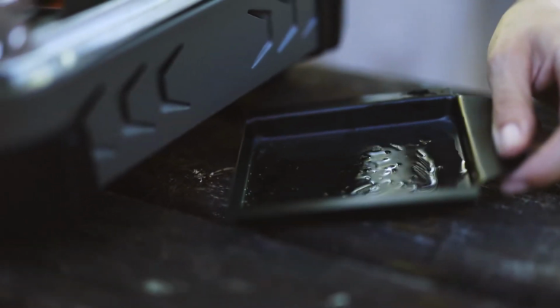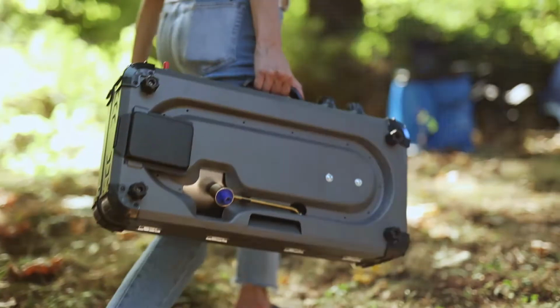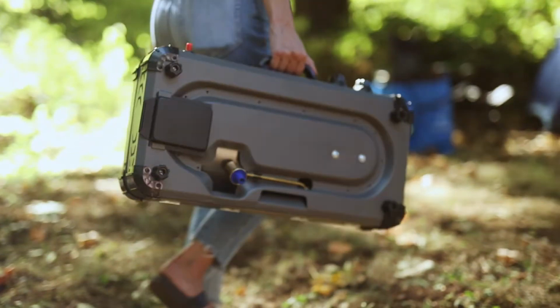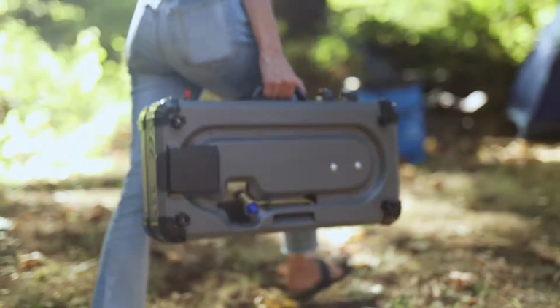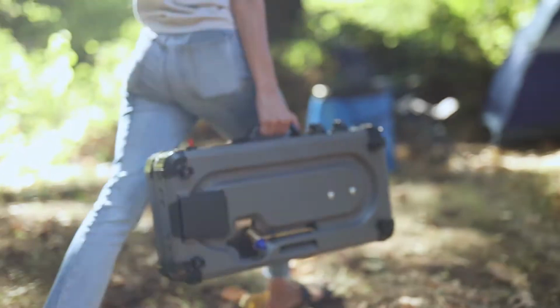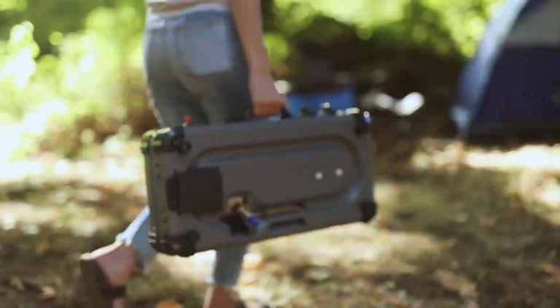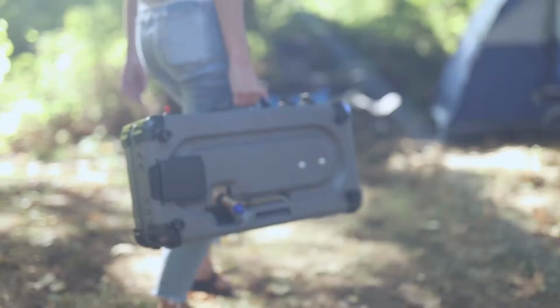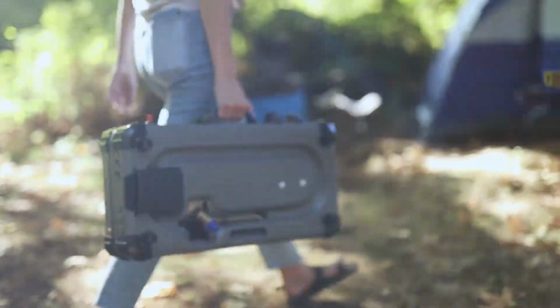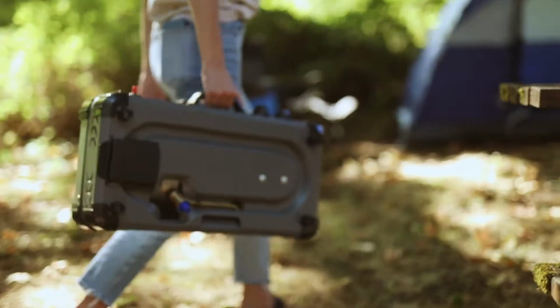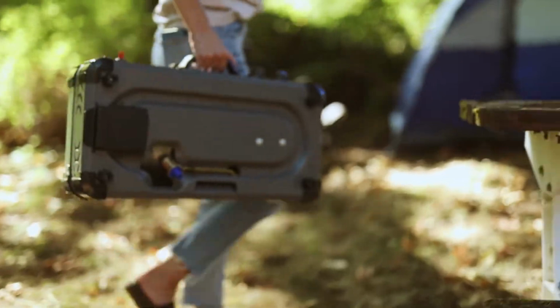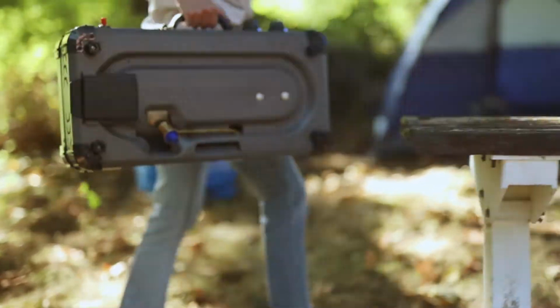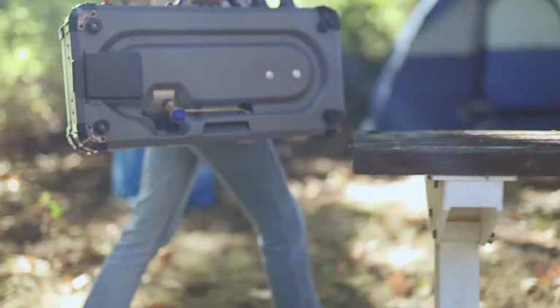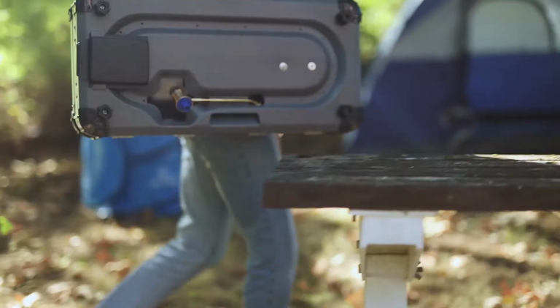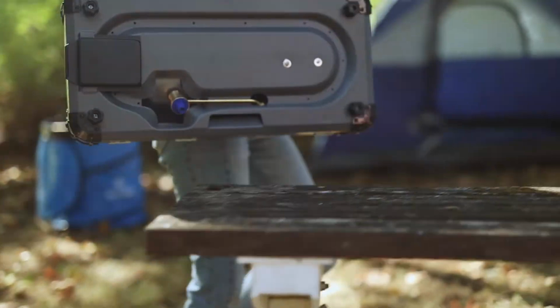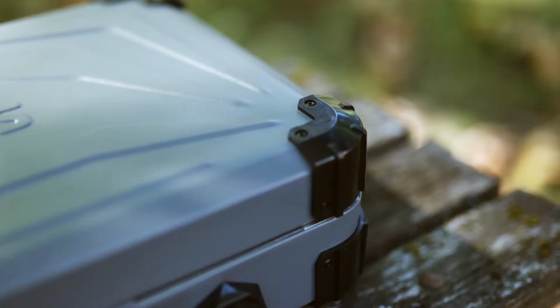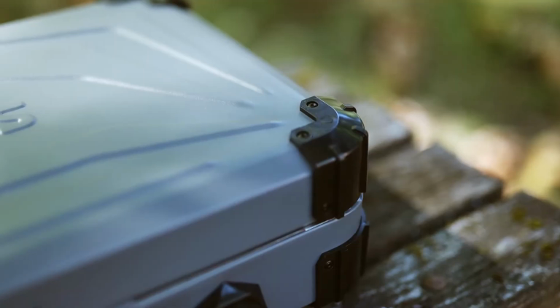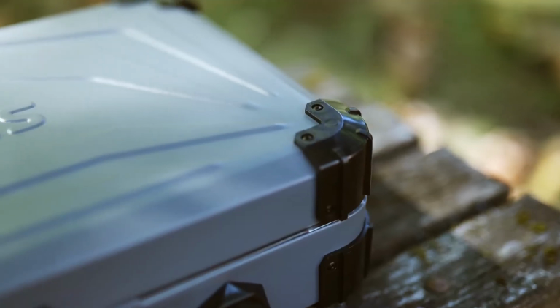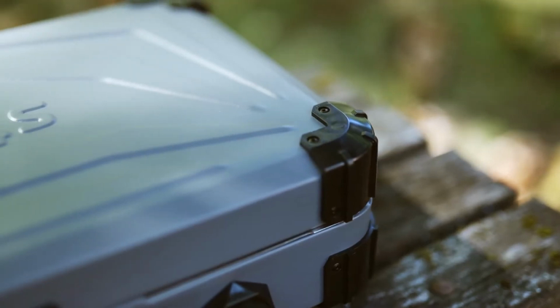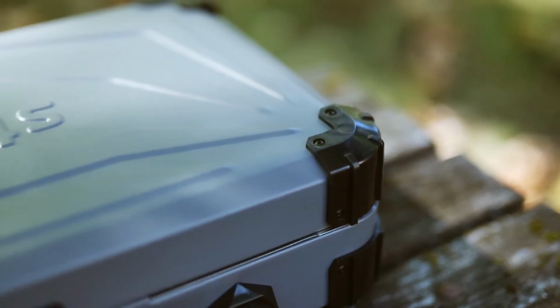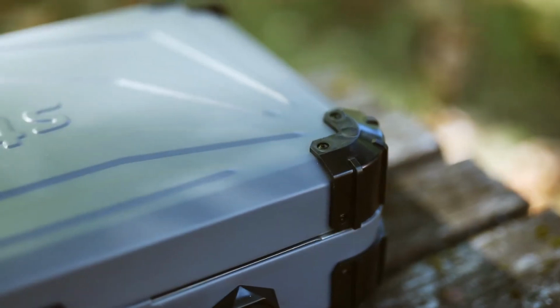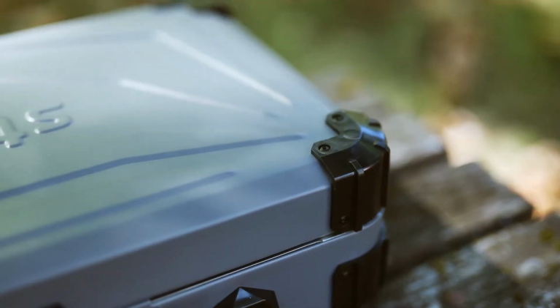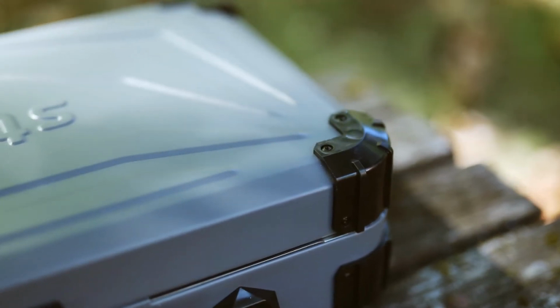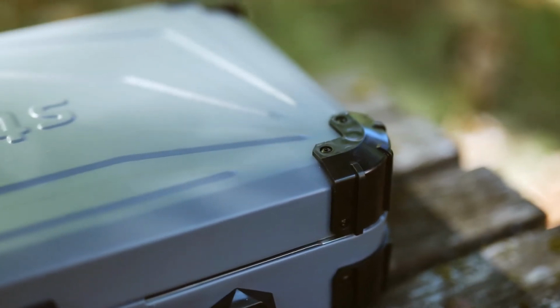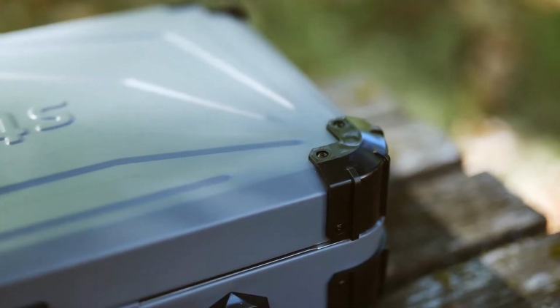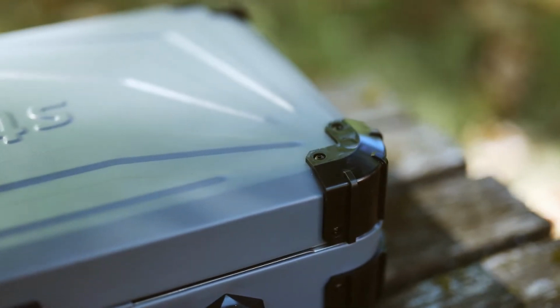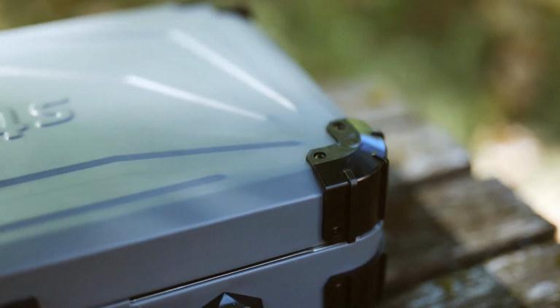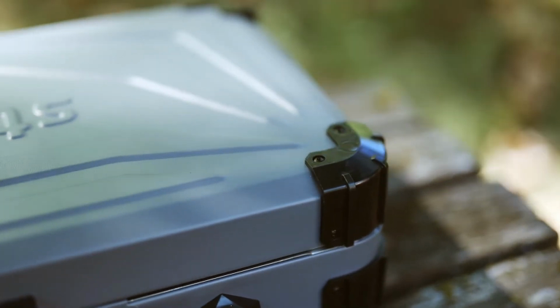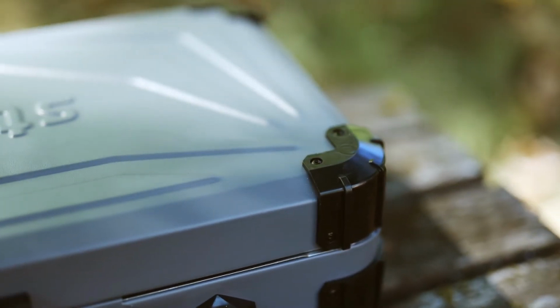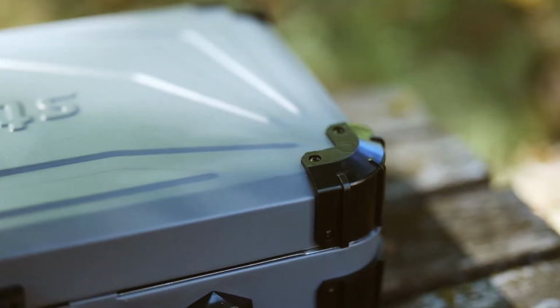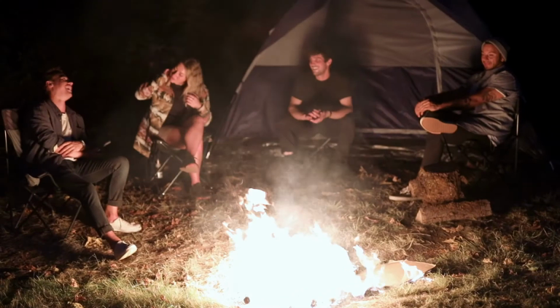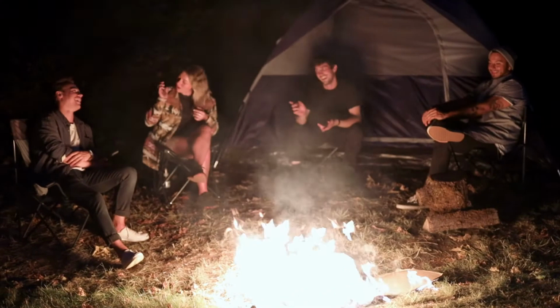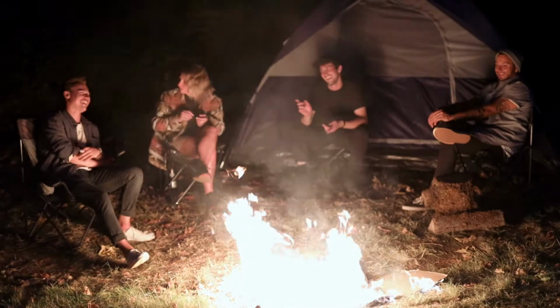This stove and grill combo also features a durable carry handle and reinforced corner bumpers to make travel pain-free.